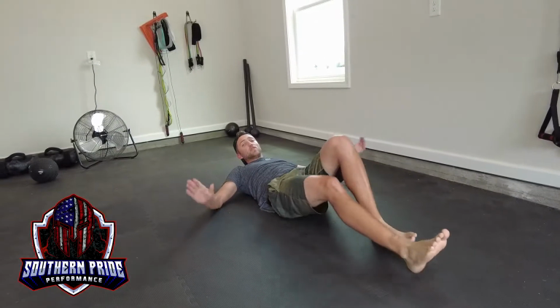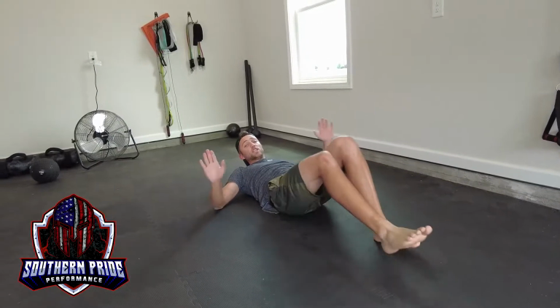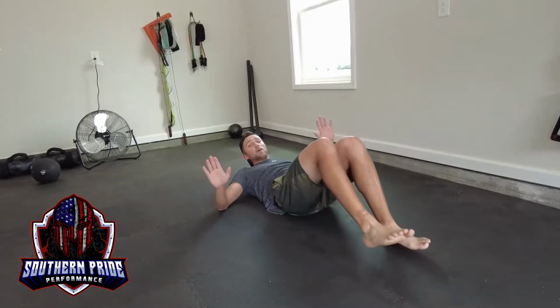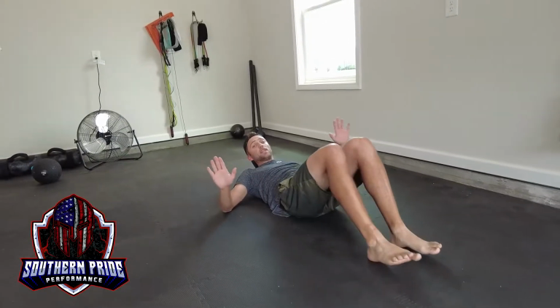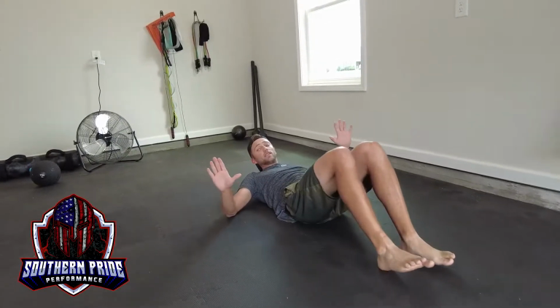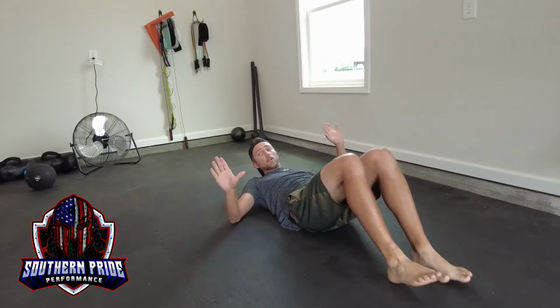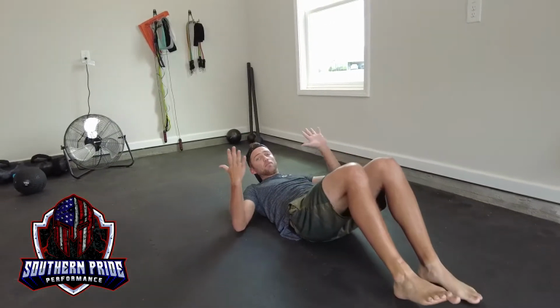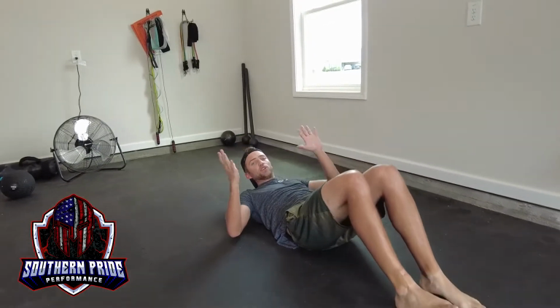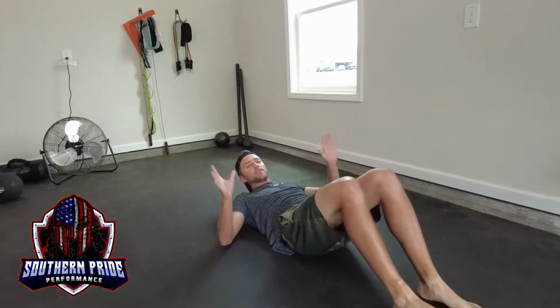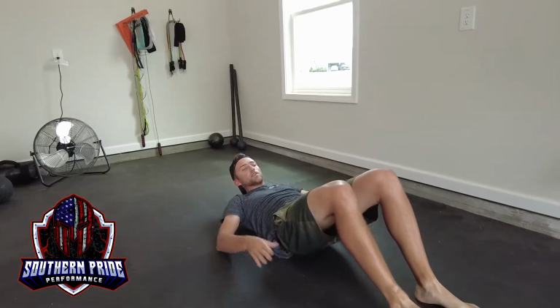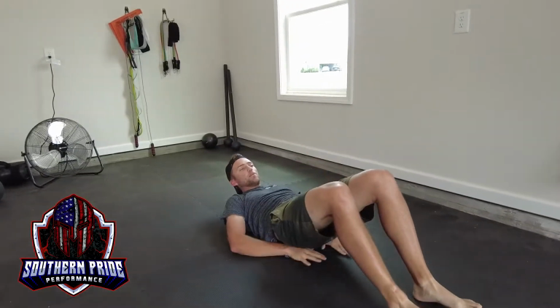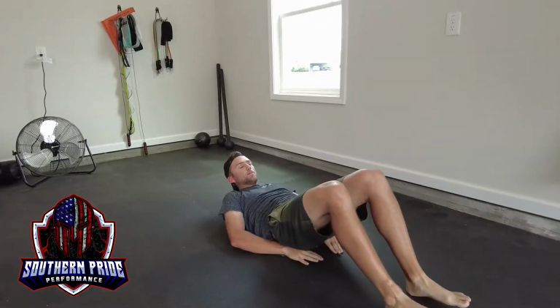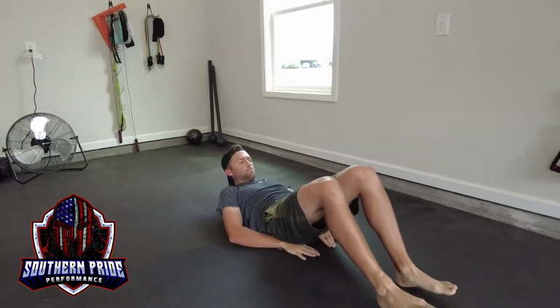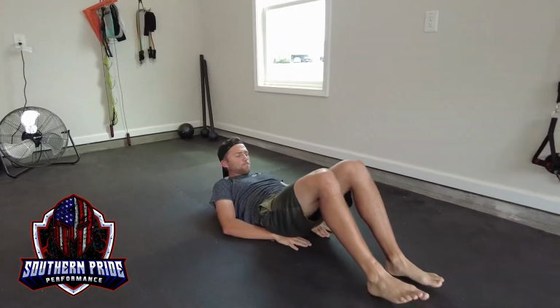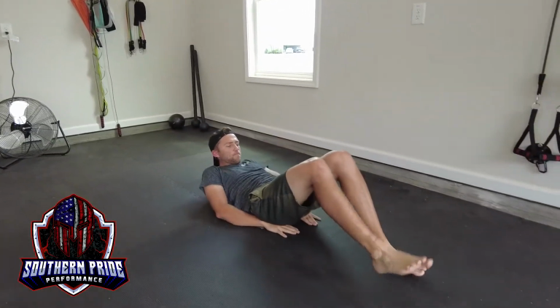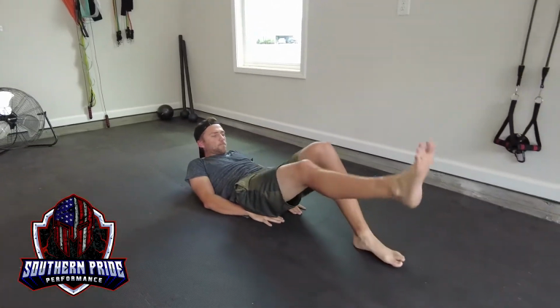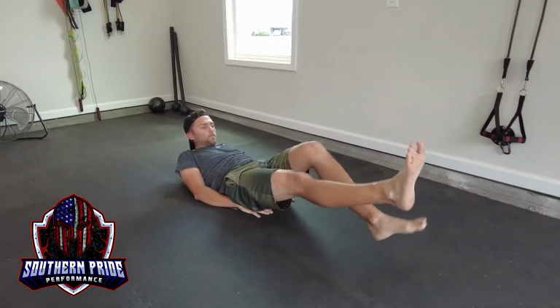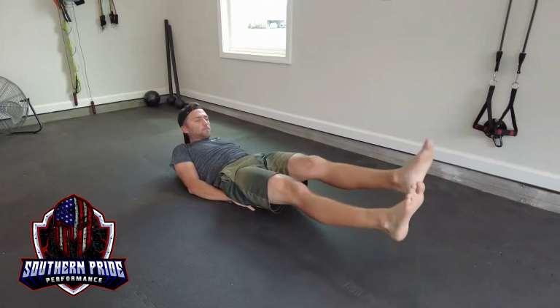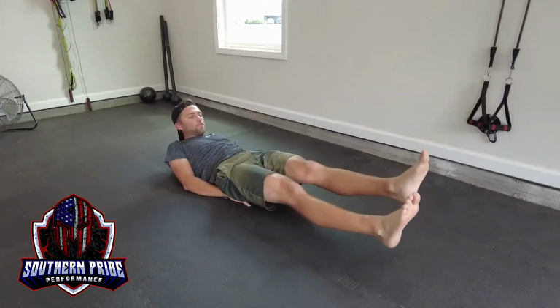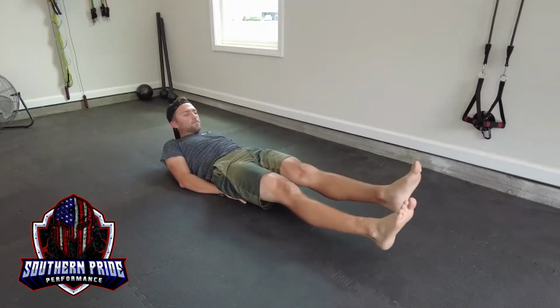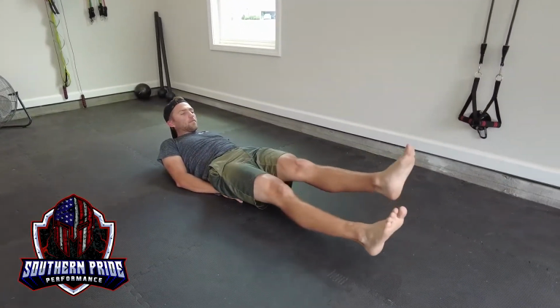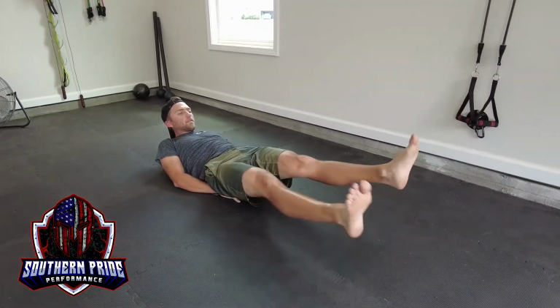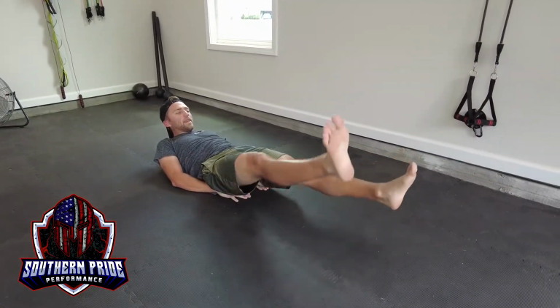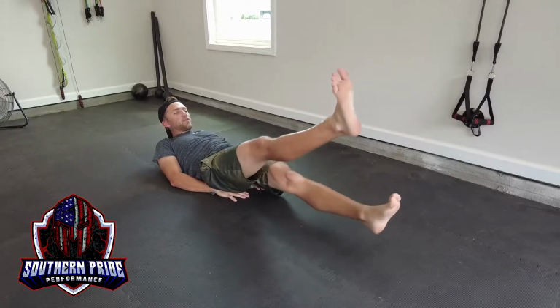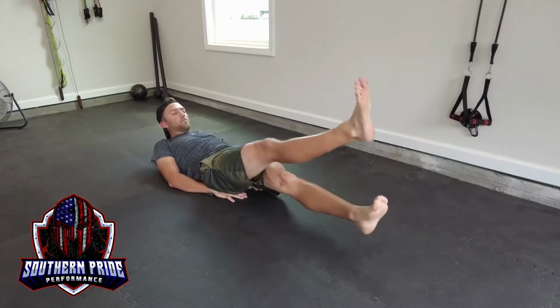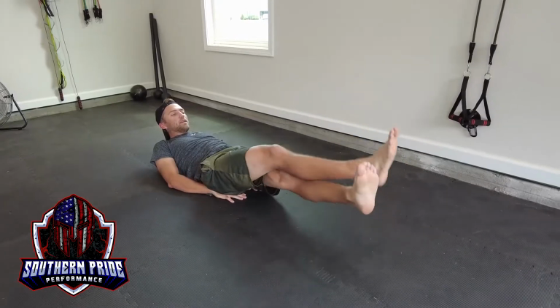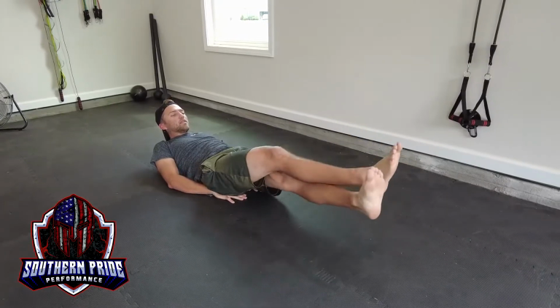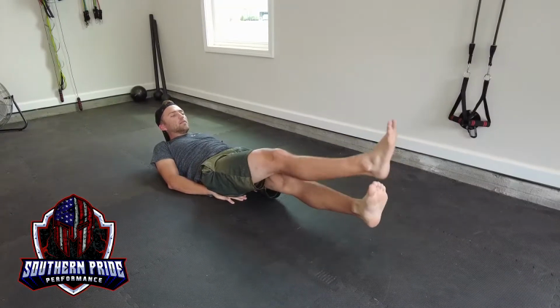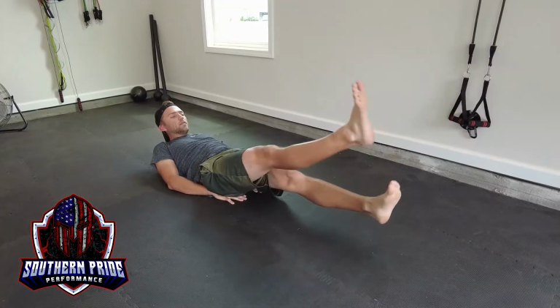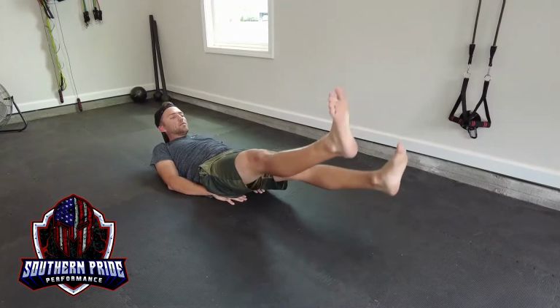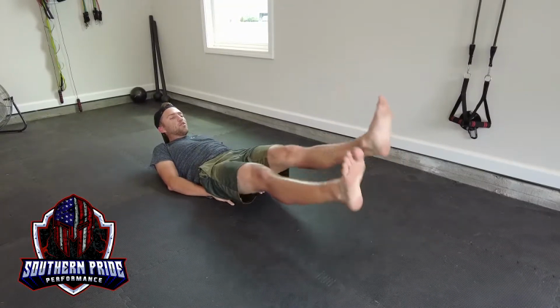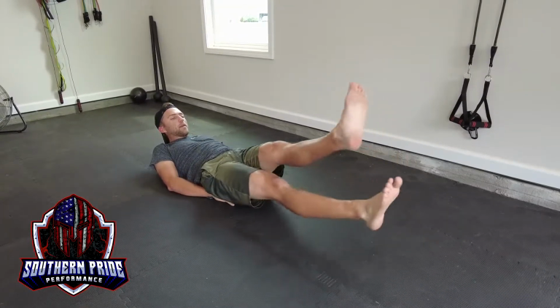If you need to make it easier, put your hands under your butt and repeat the movement.